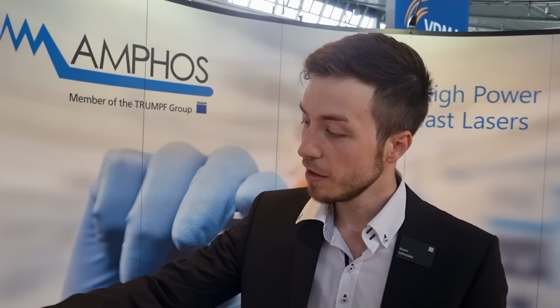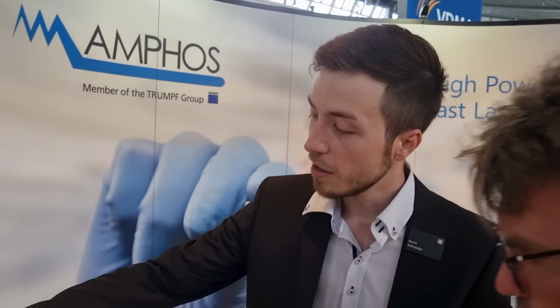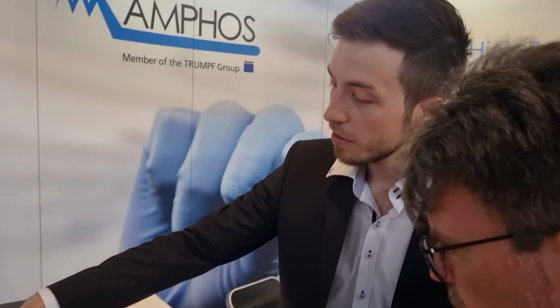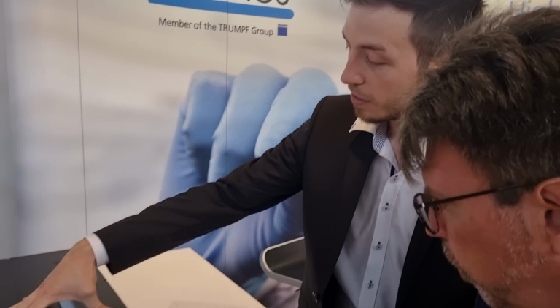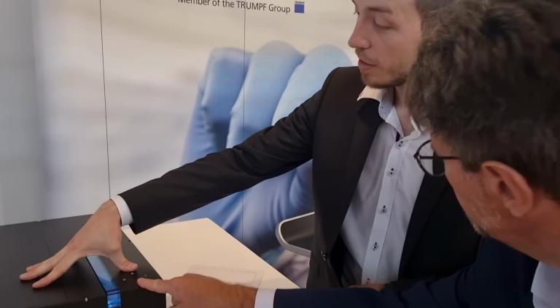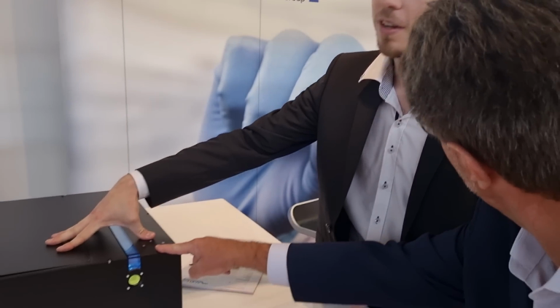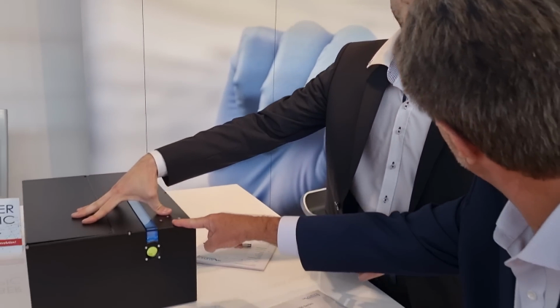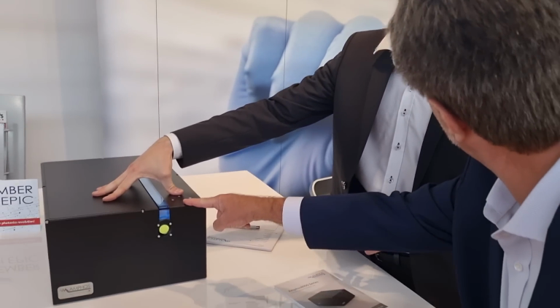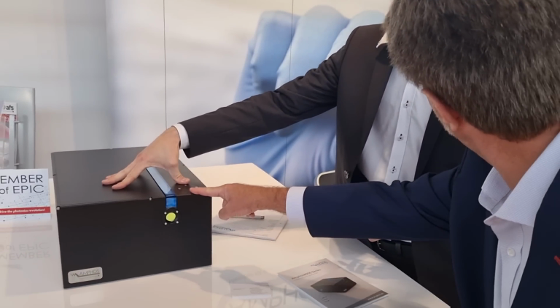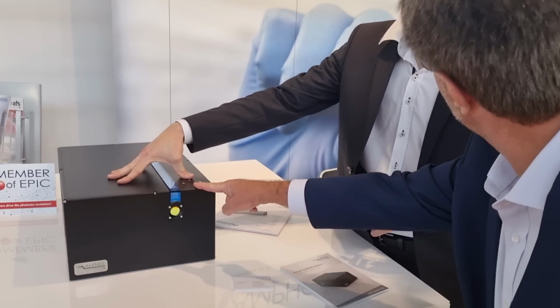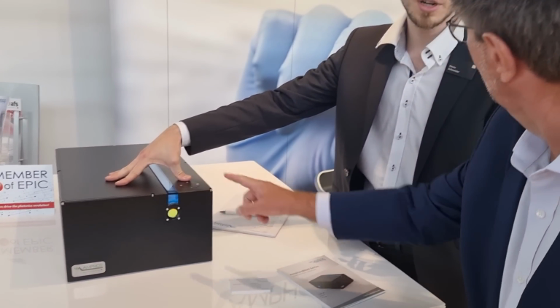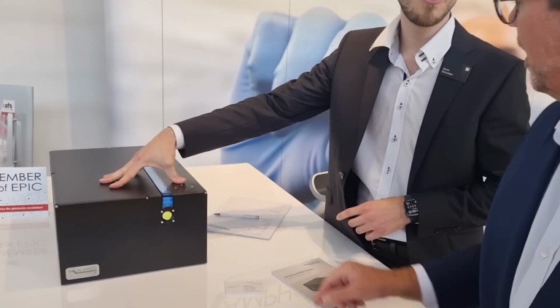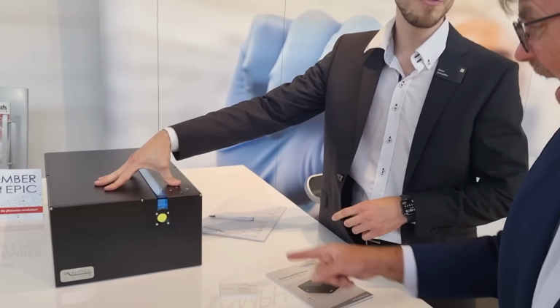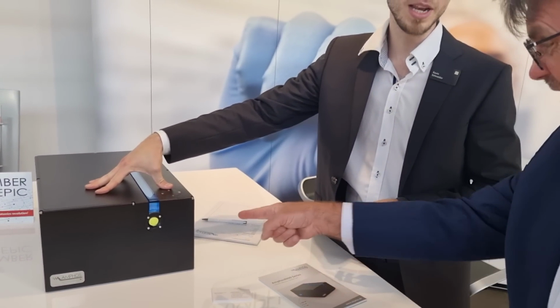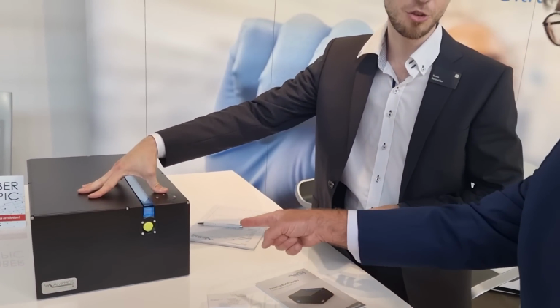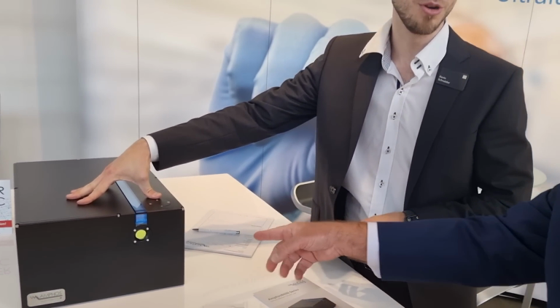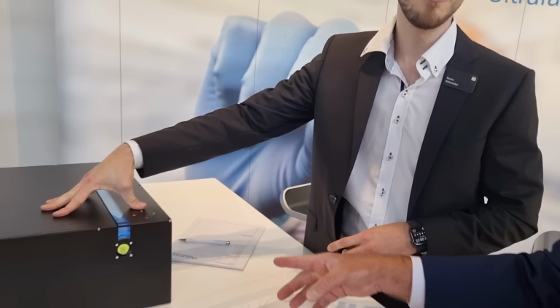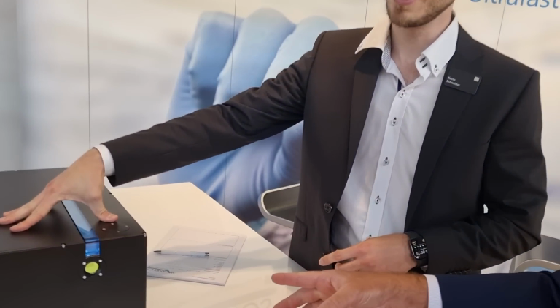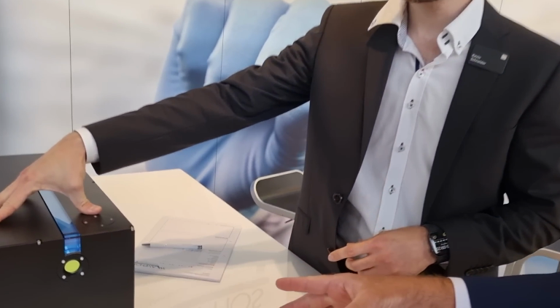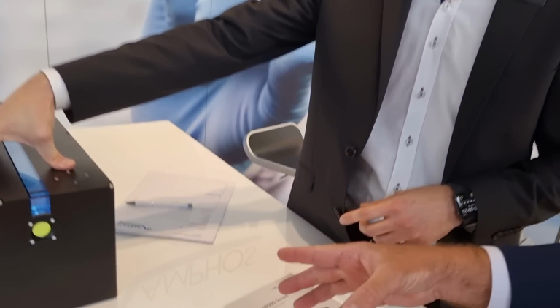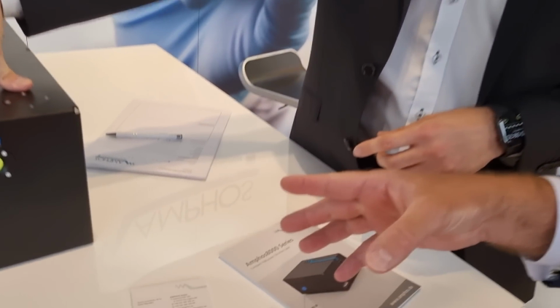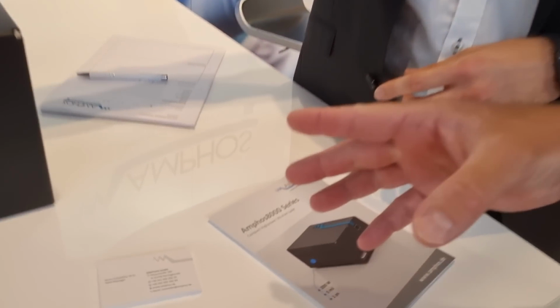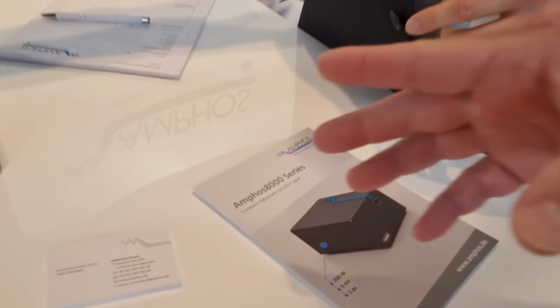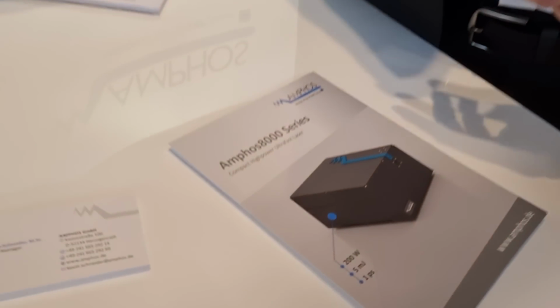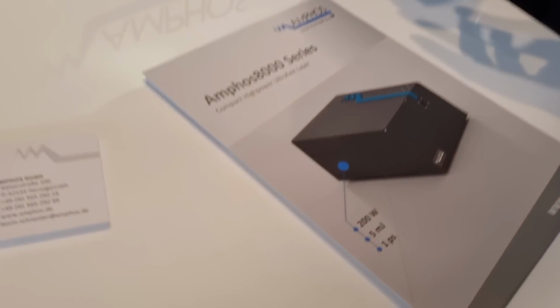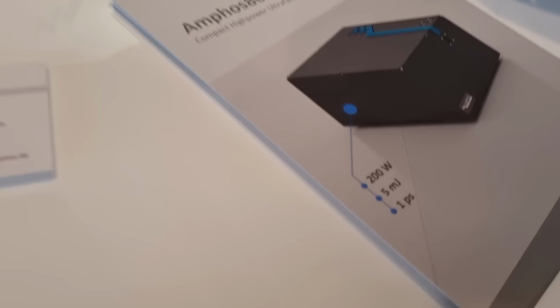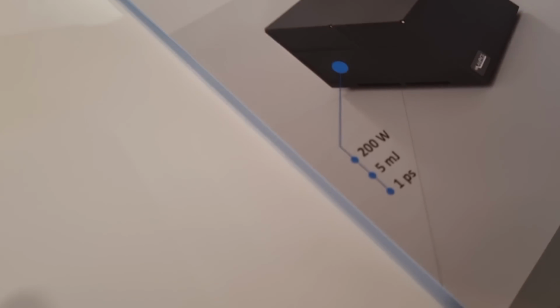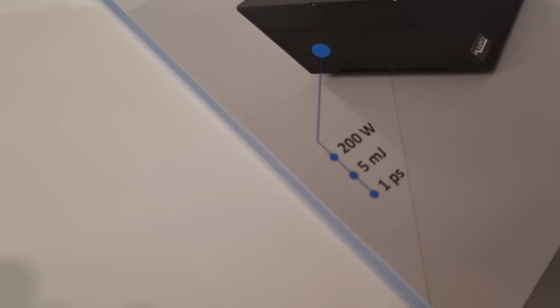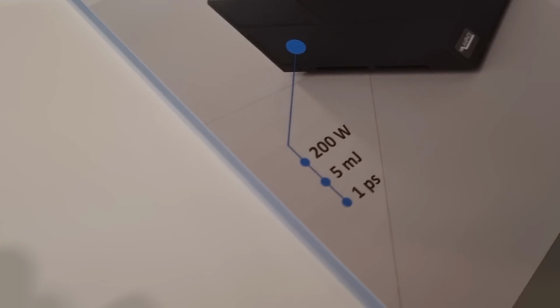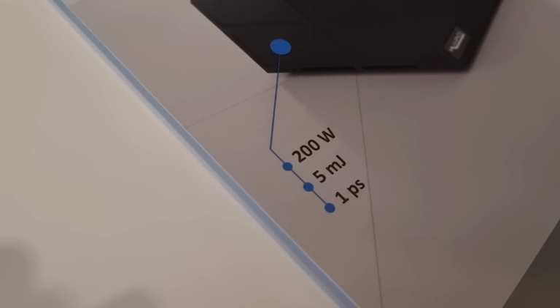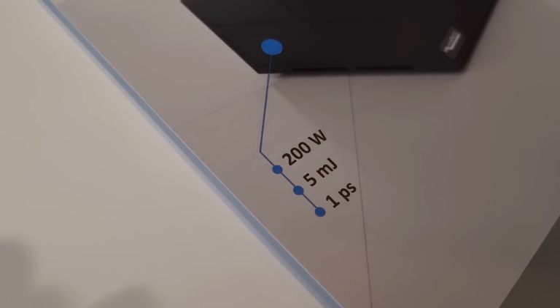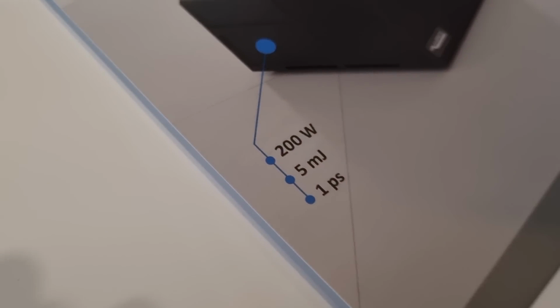Like 200 watts out of this device? That size? 5 millijoules — that's incredible.